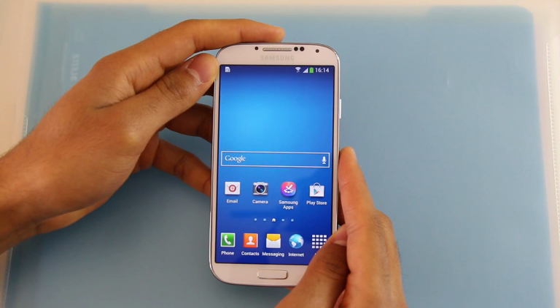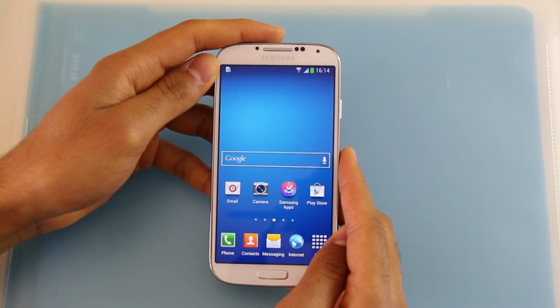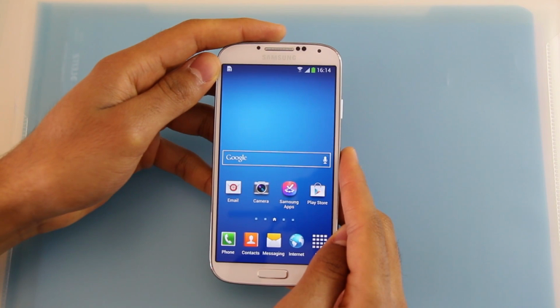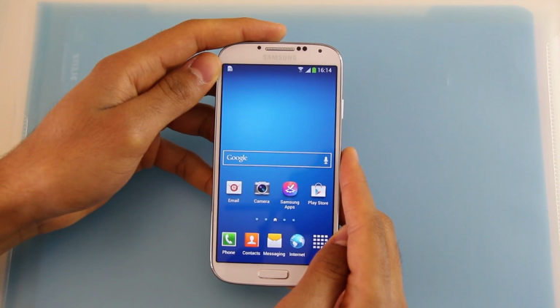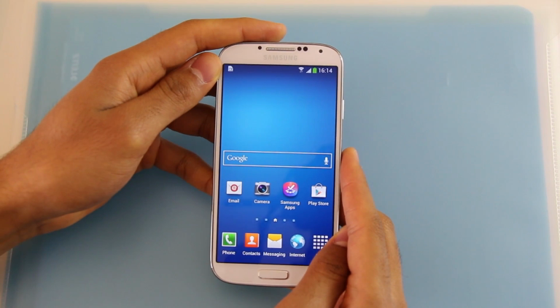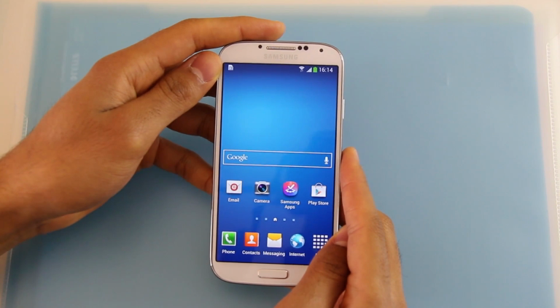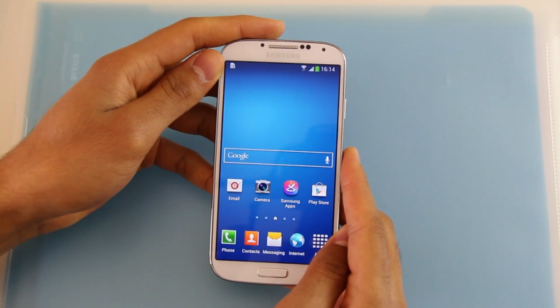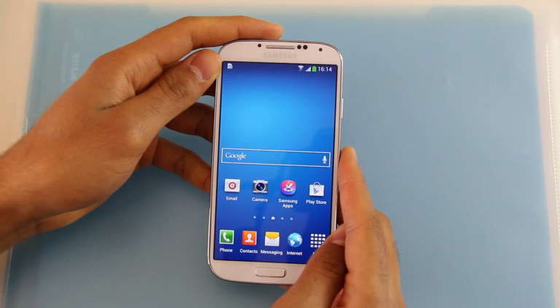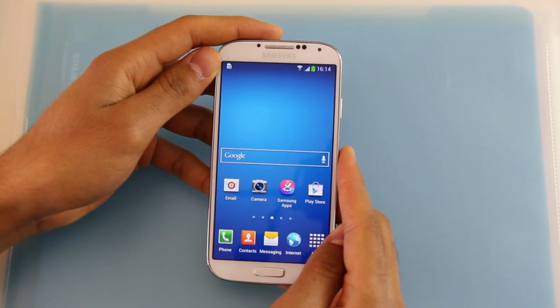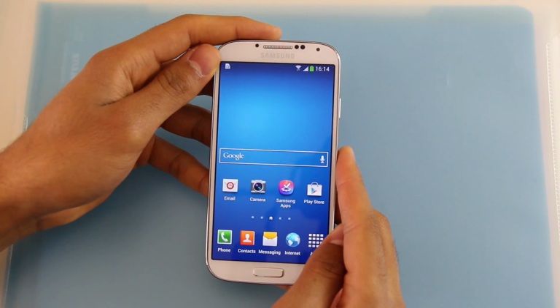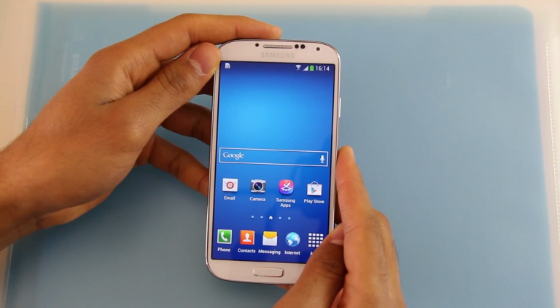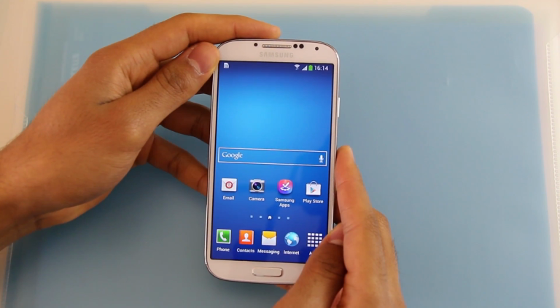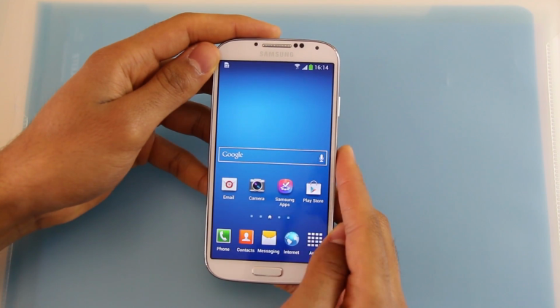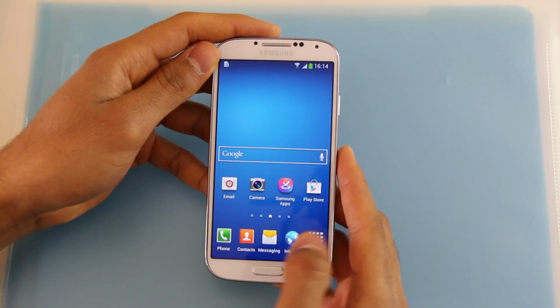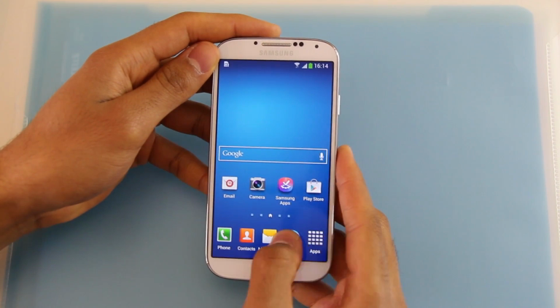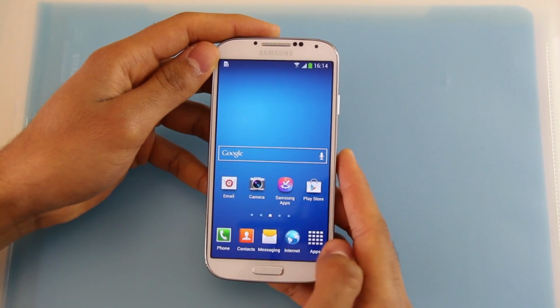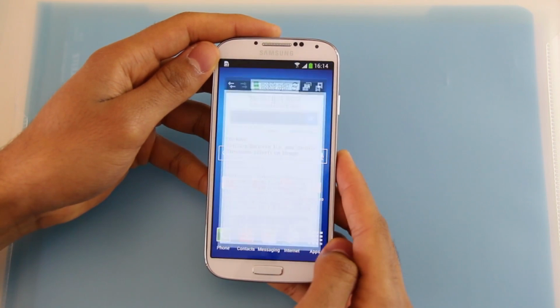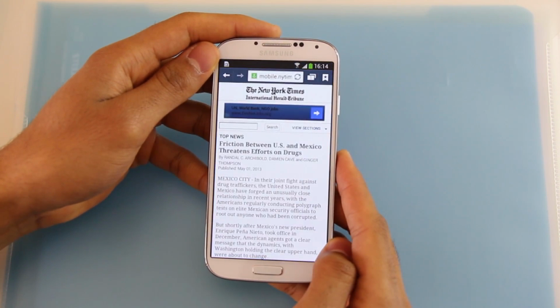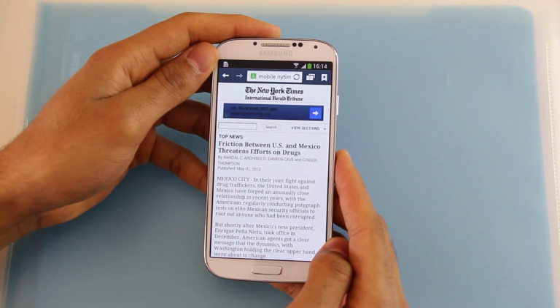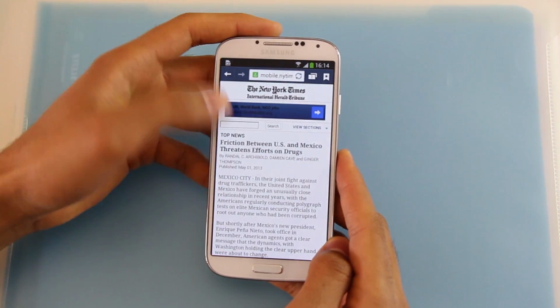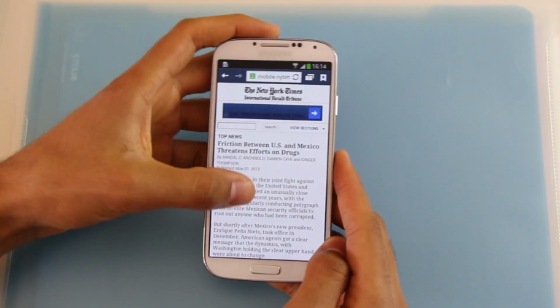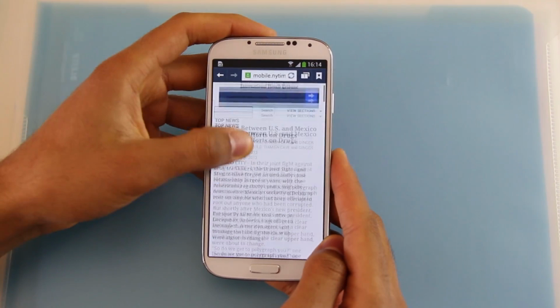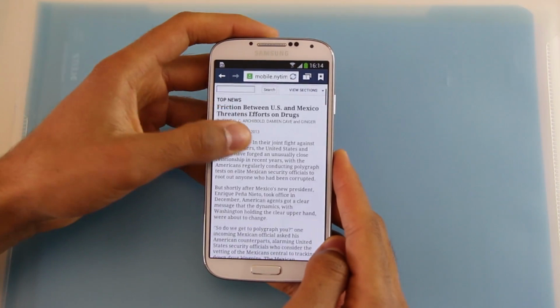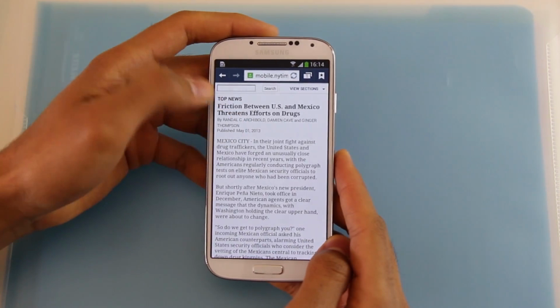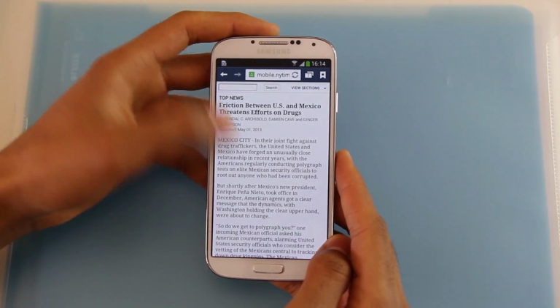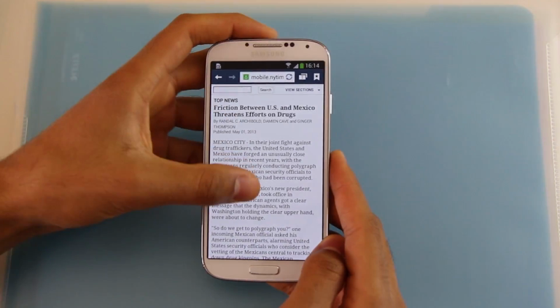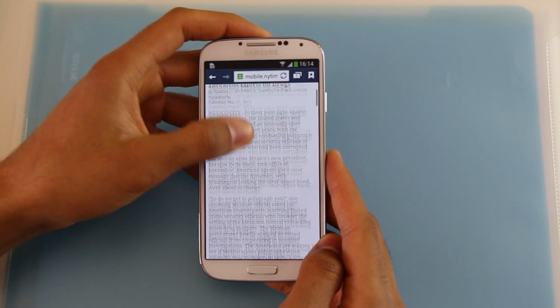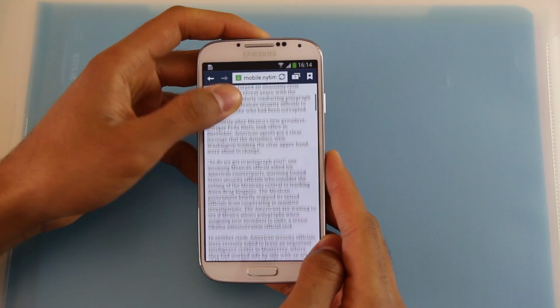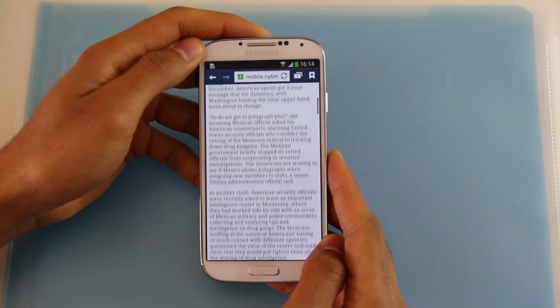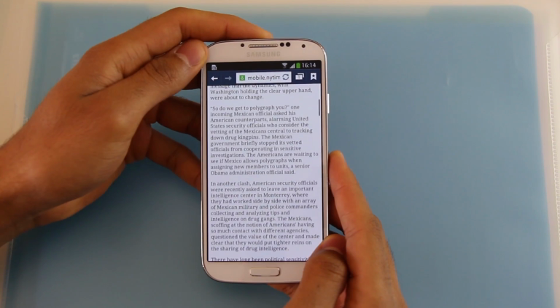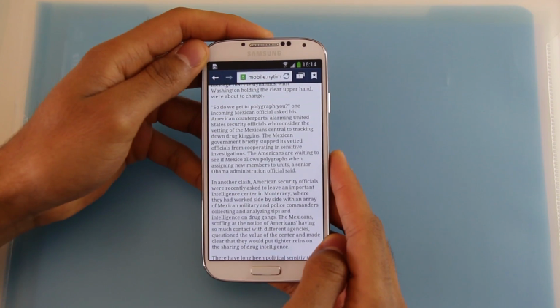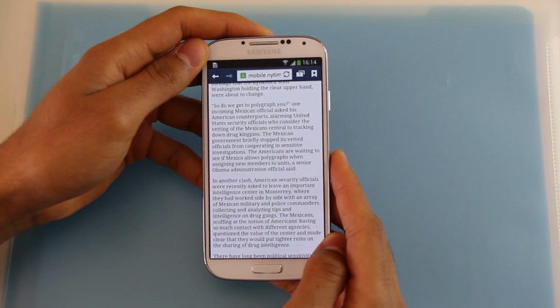Here's how you can take a screenshot on your Samsung Galaxy S4. Let's open the New York Times website and take a screenshot of this page.